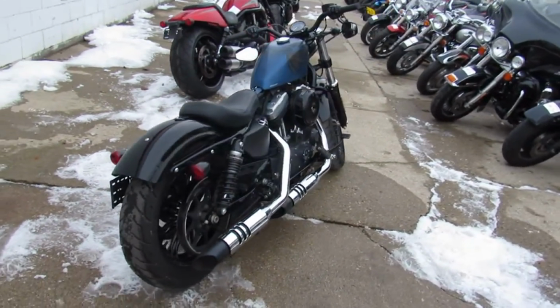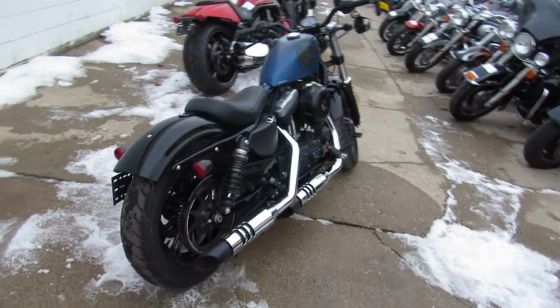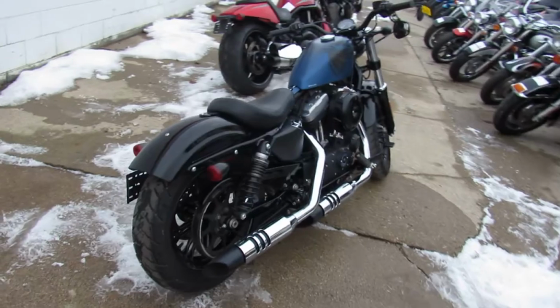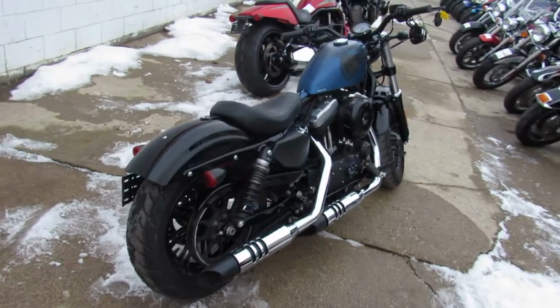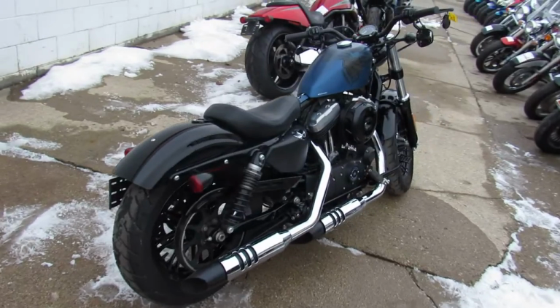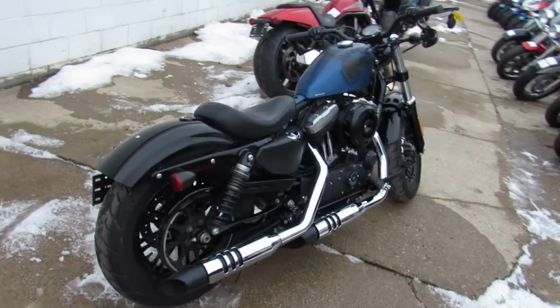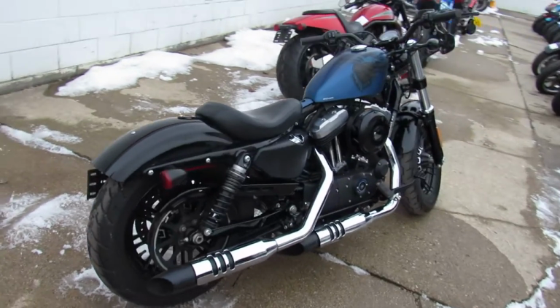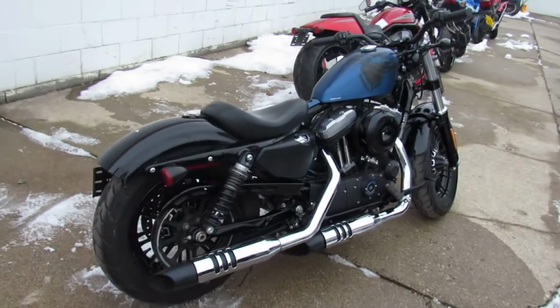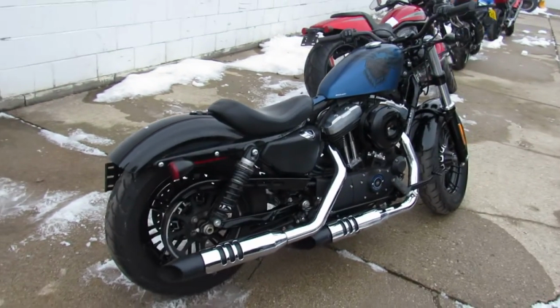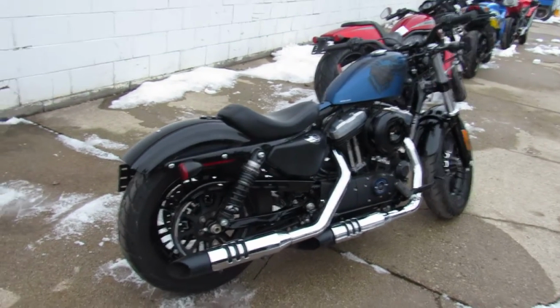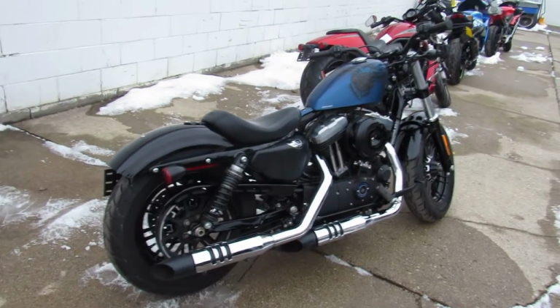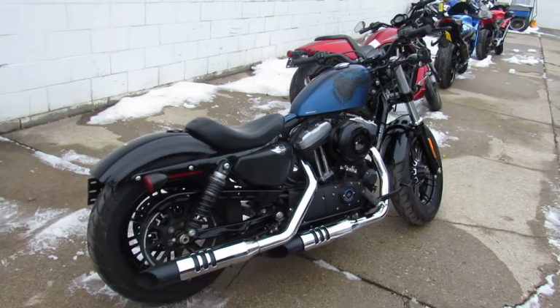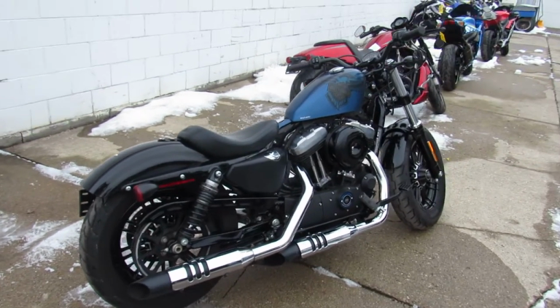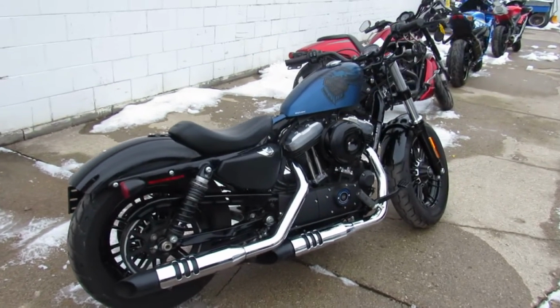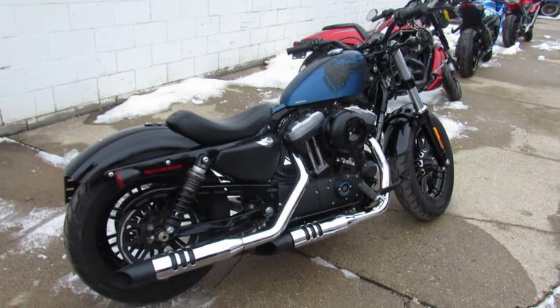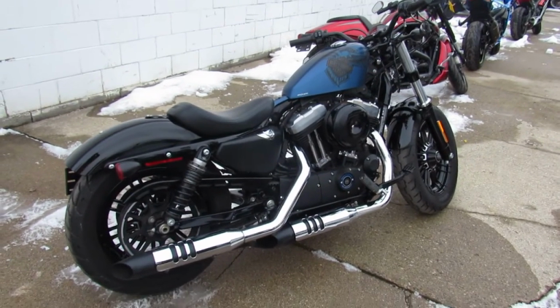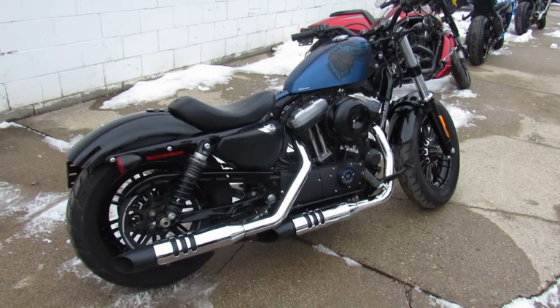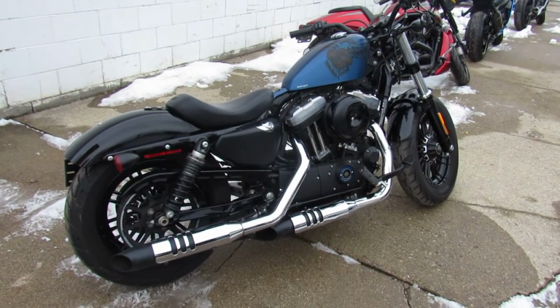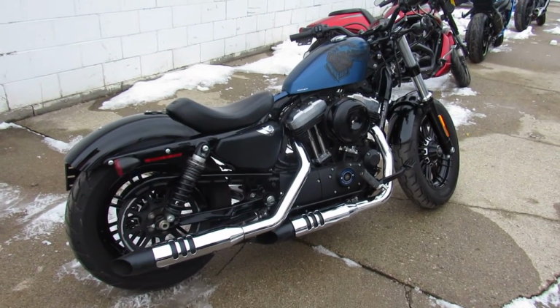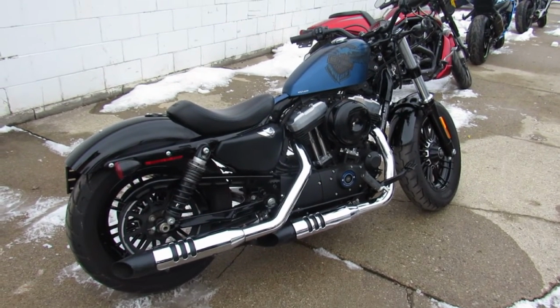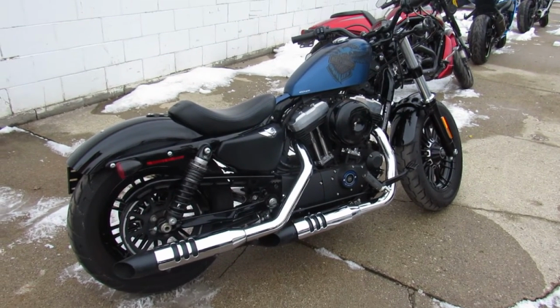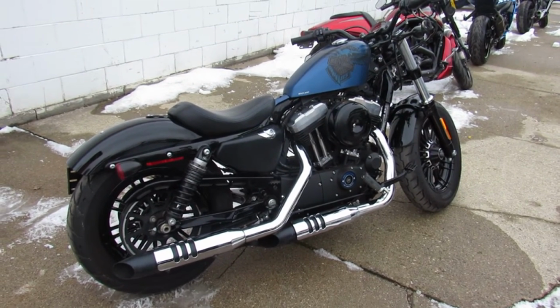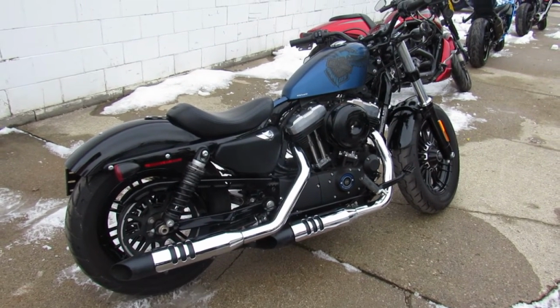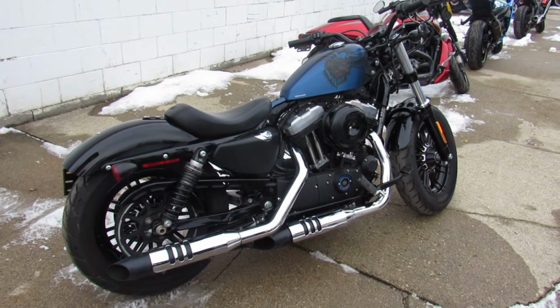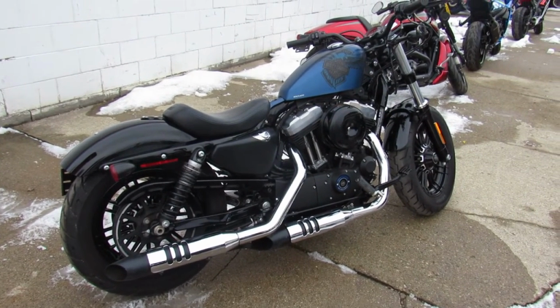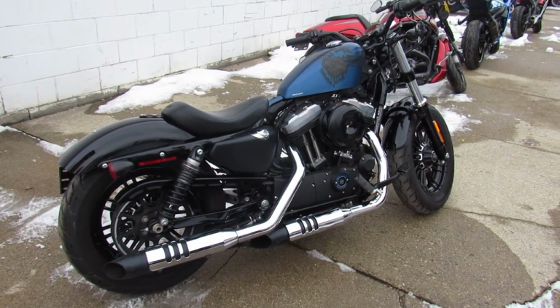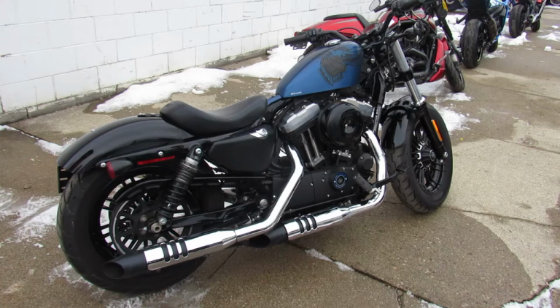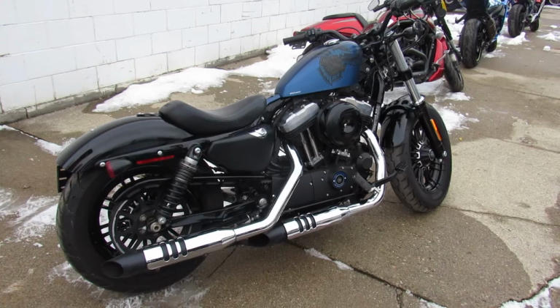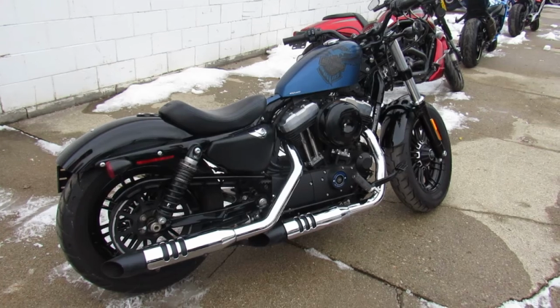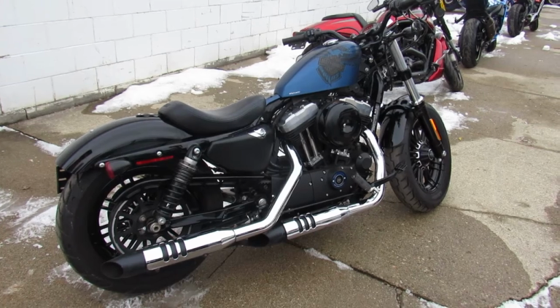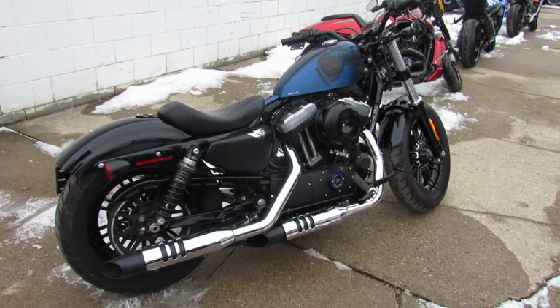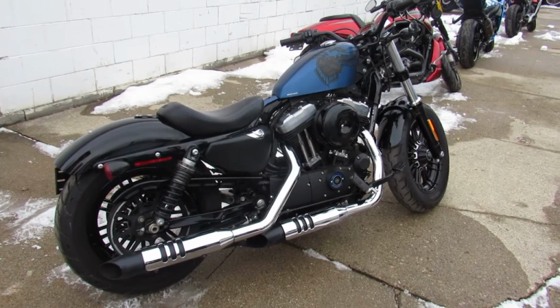10 out of 10, runs strong, needs nothing, just serviced at the dealership. Been inspected, all the fluids have been changed, it's certified. There's a warranty available.